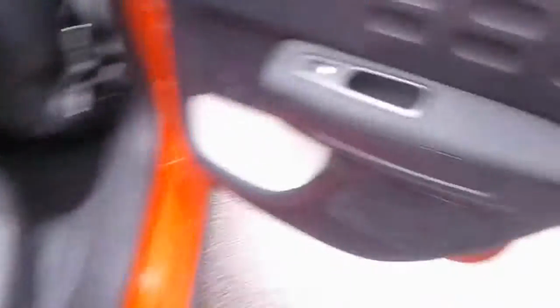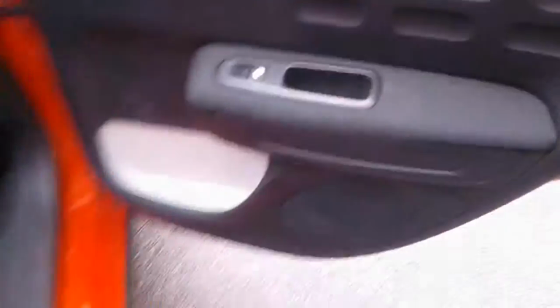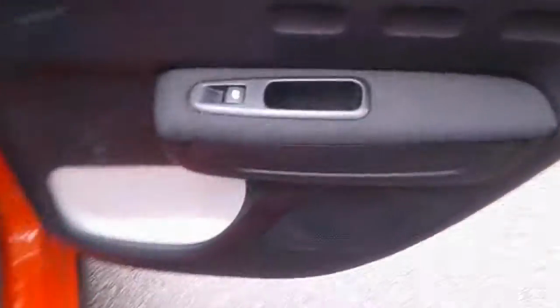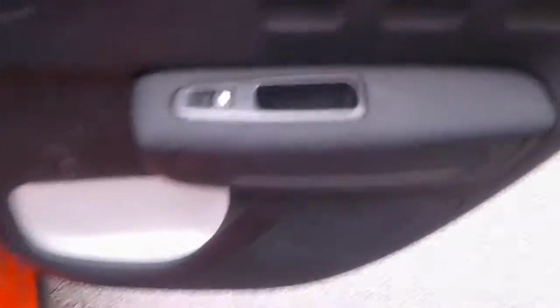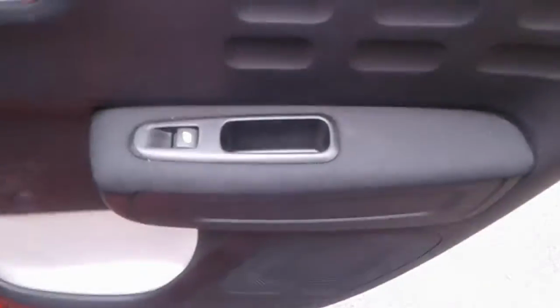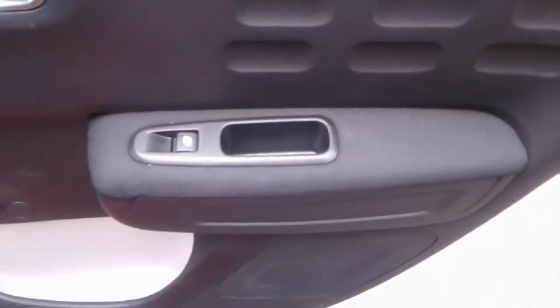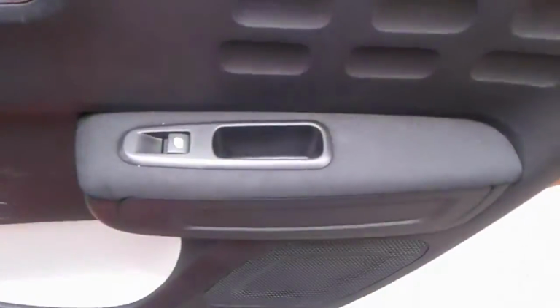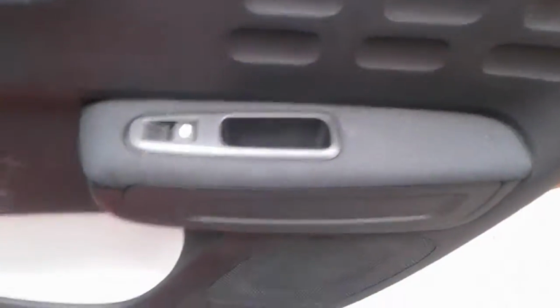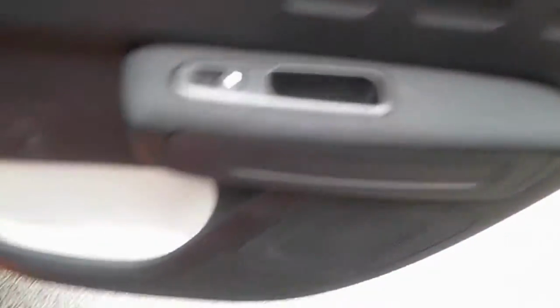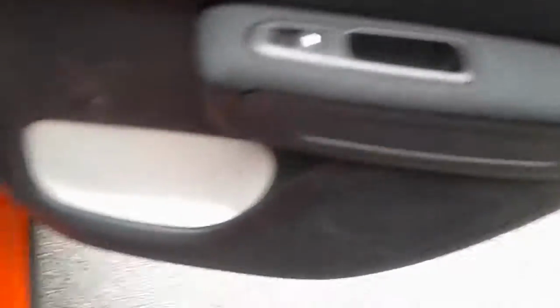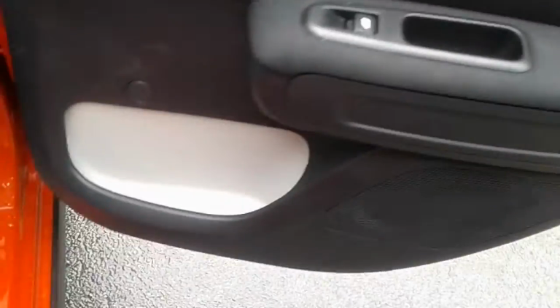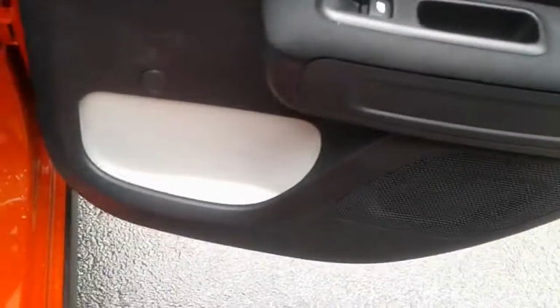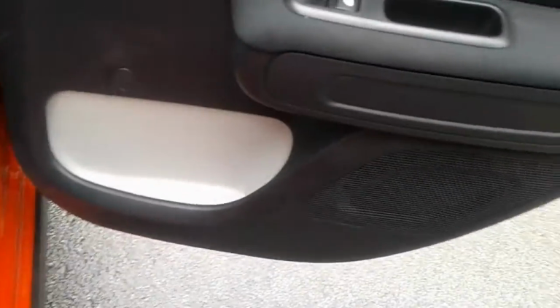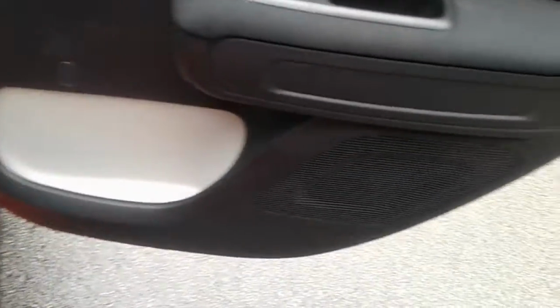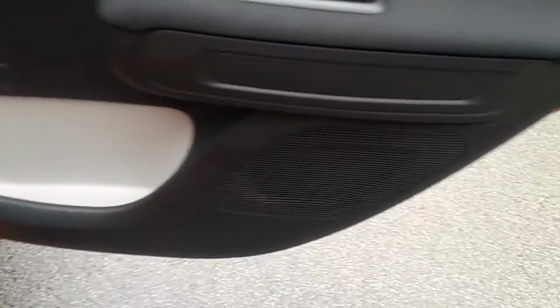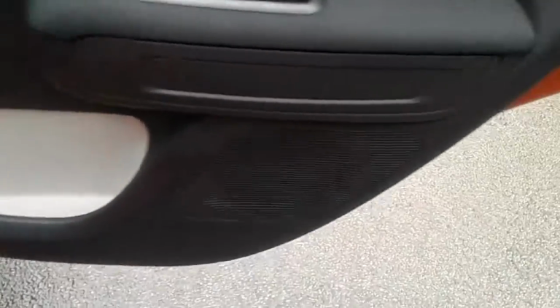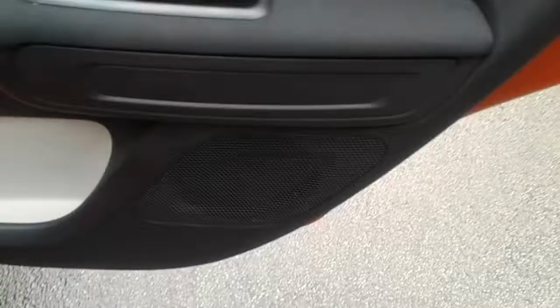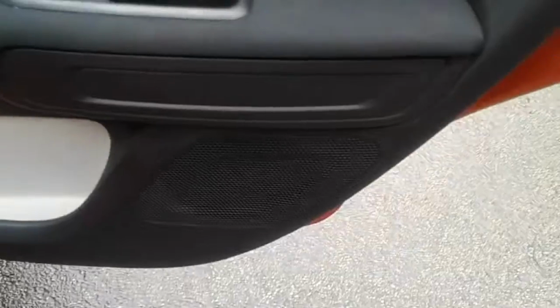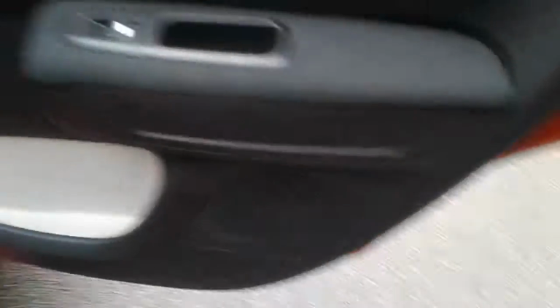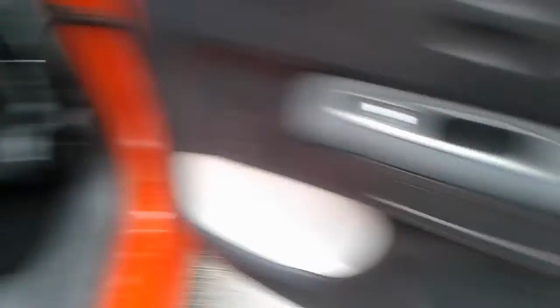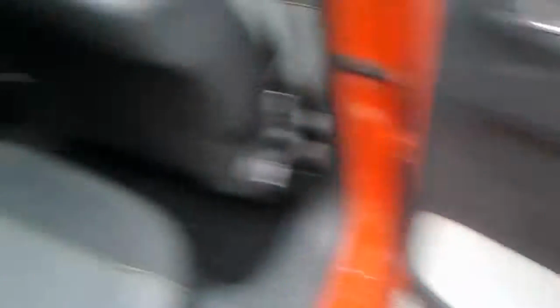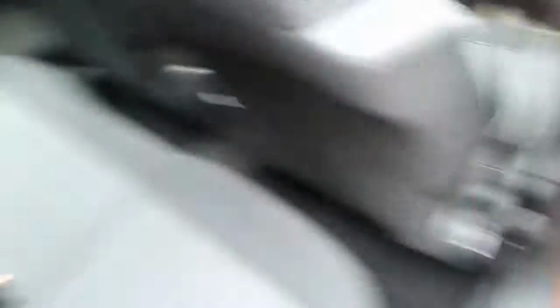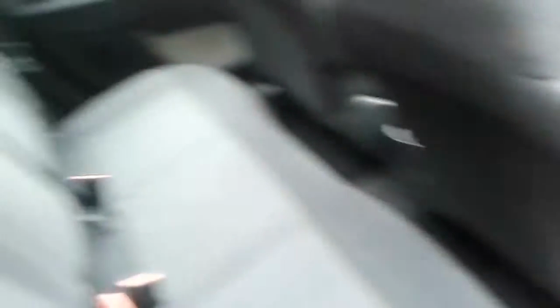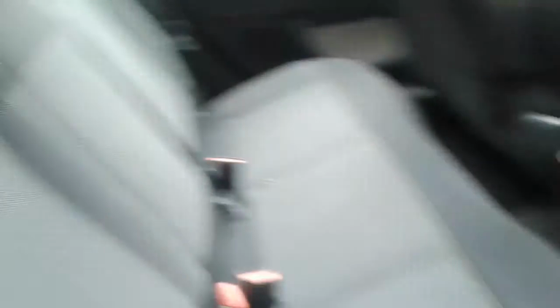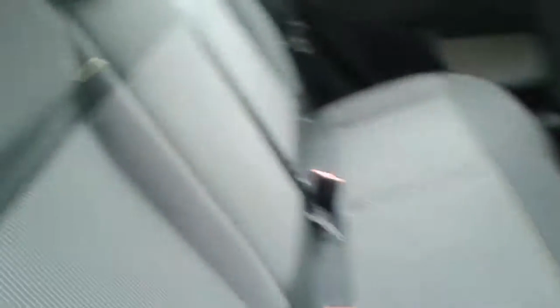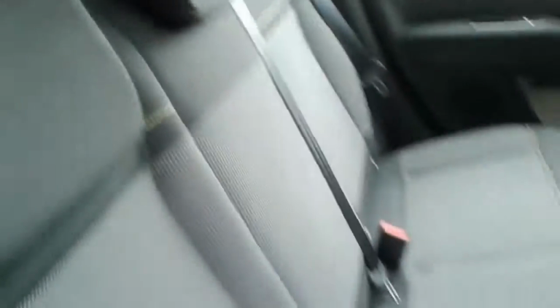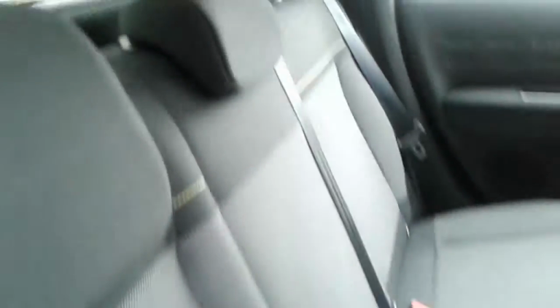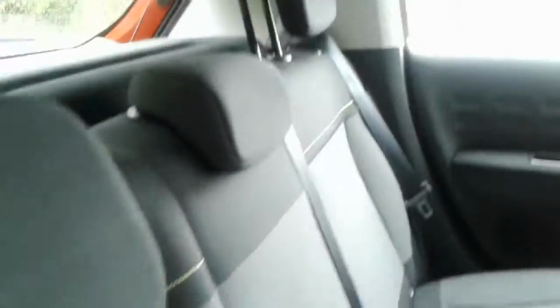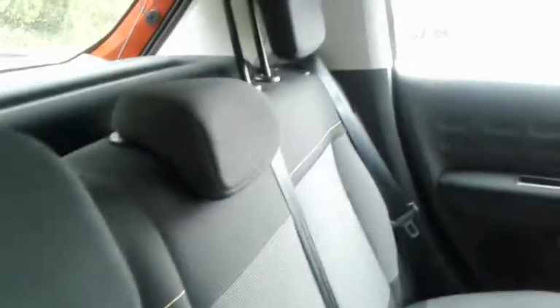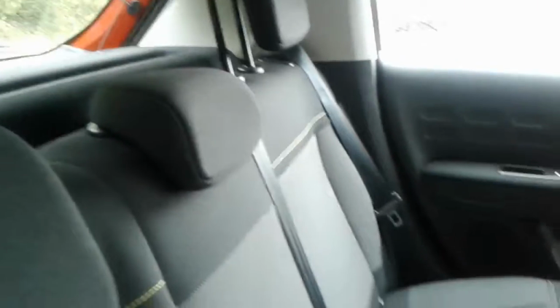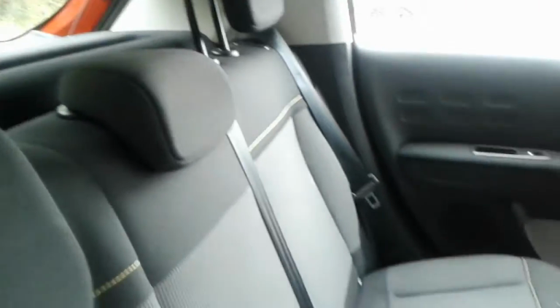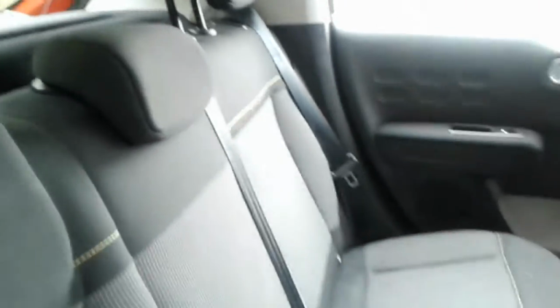We do have rear electric windows, a large storage pocket and door speaker. There are also Isofix tethers.